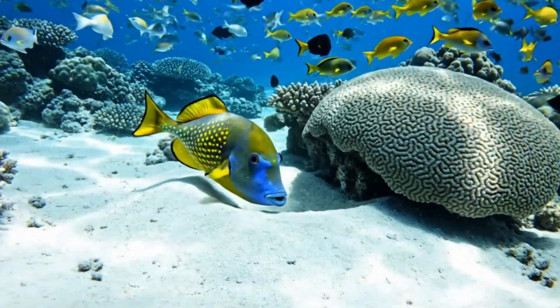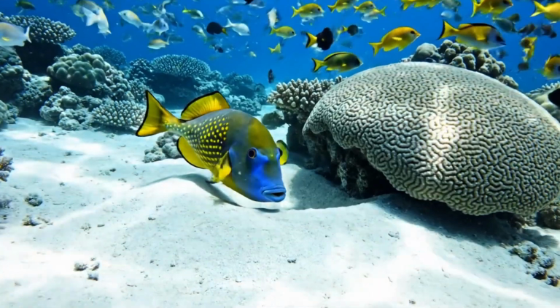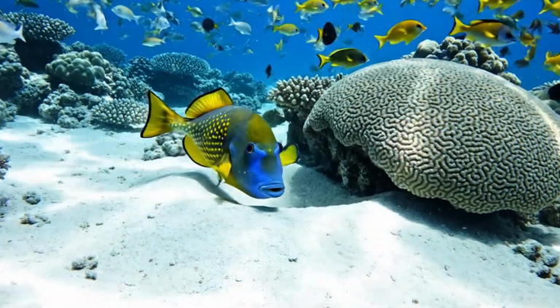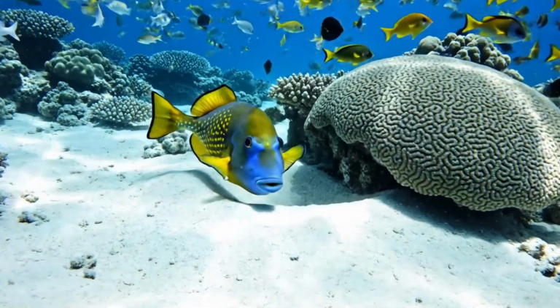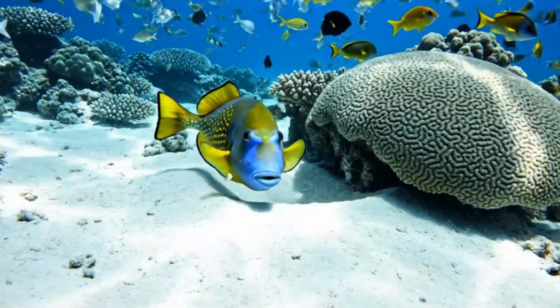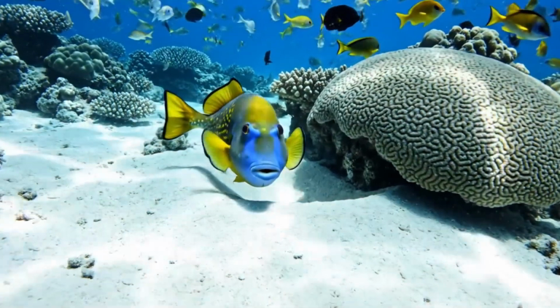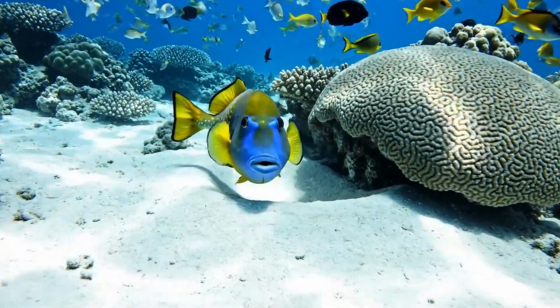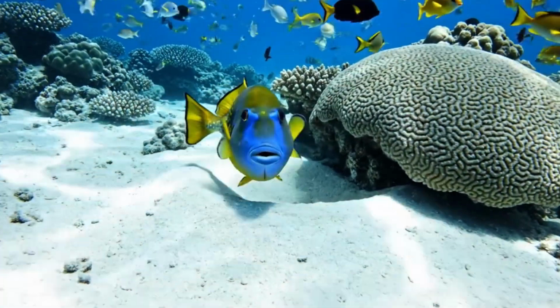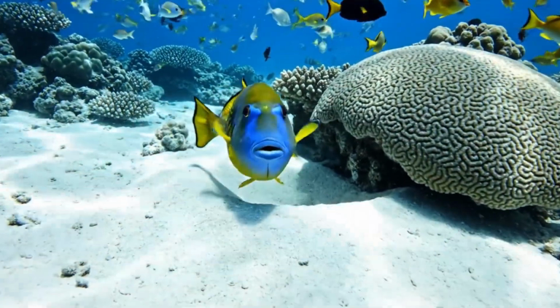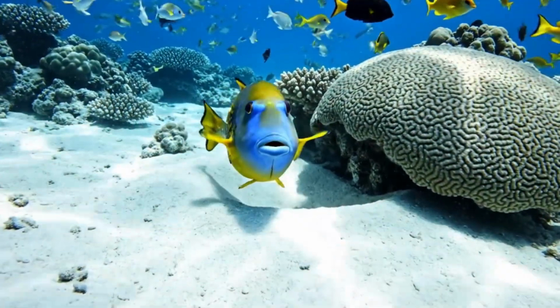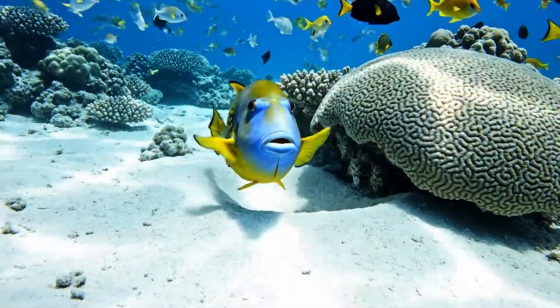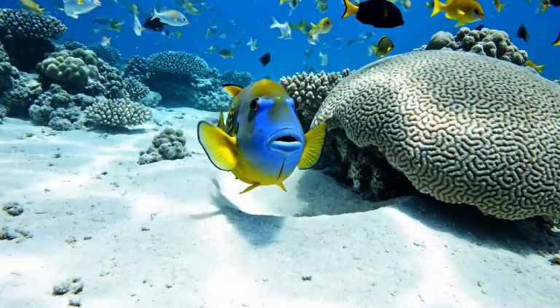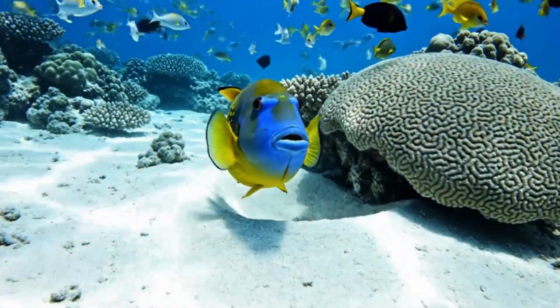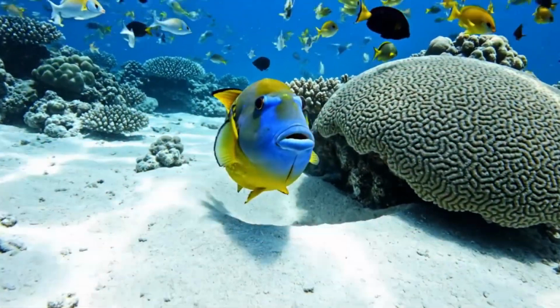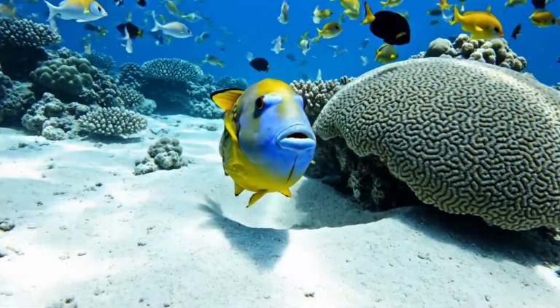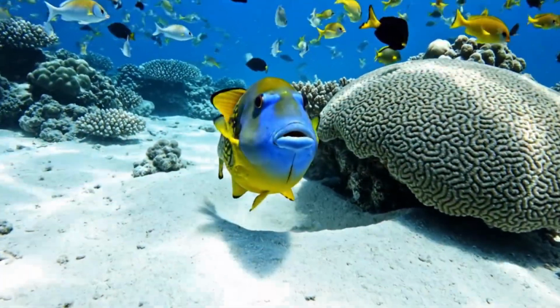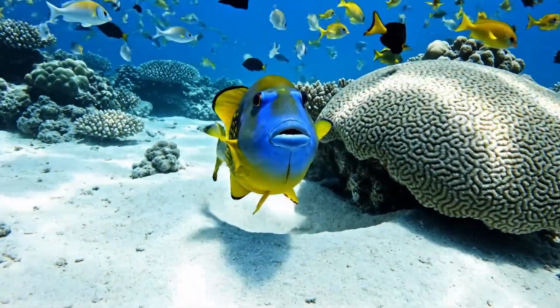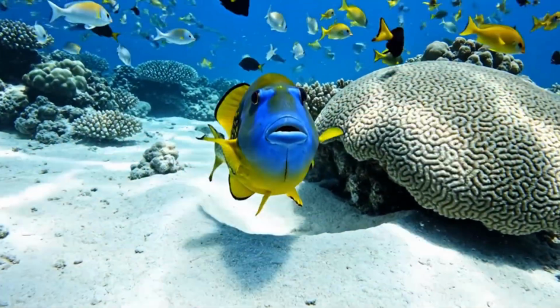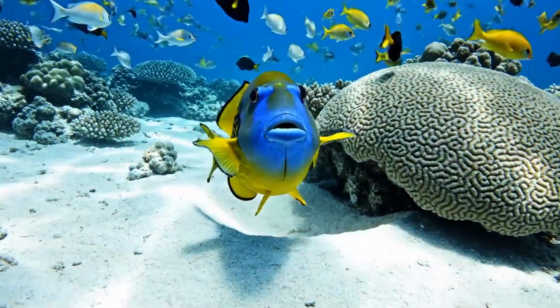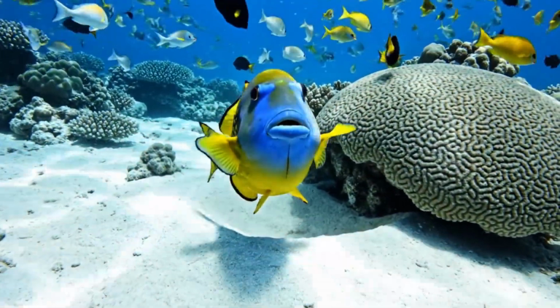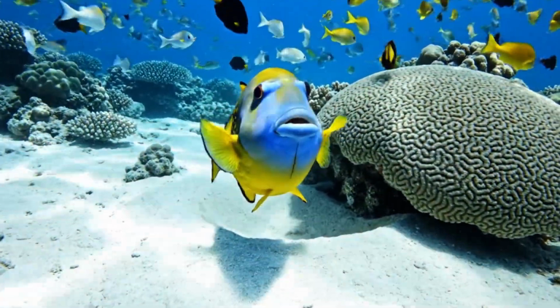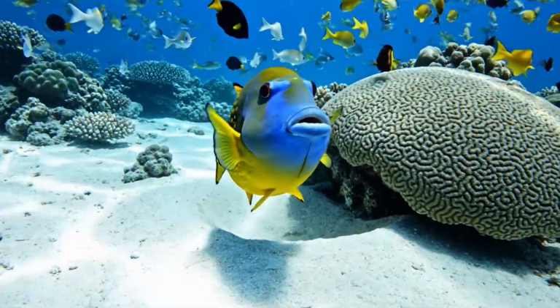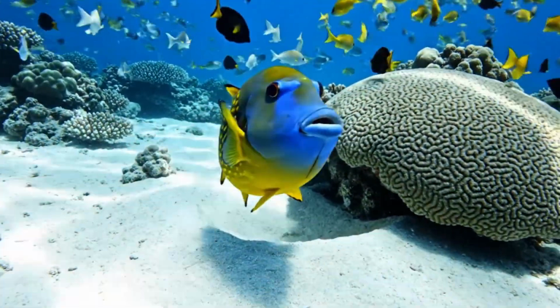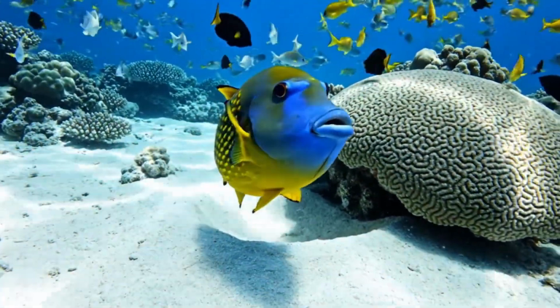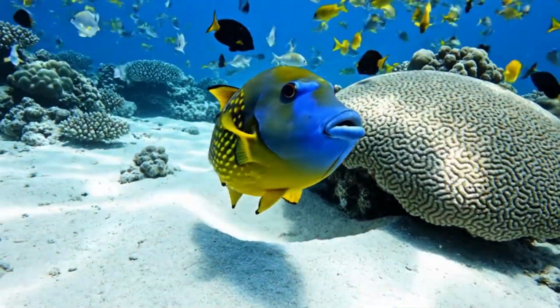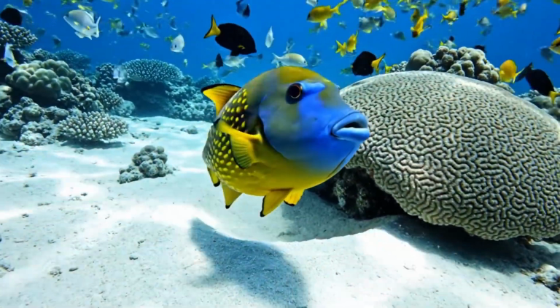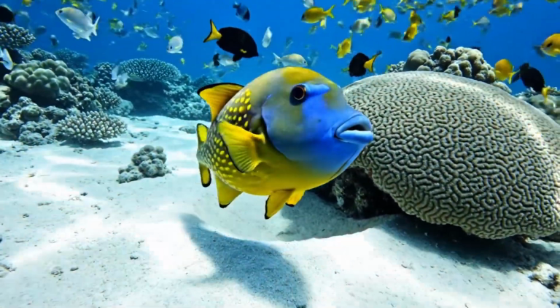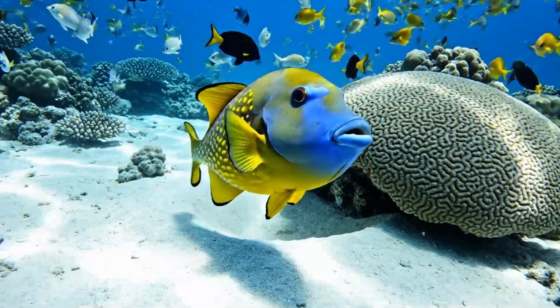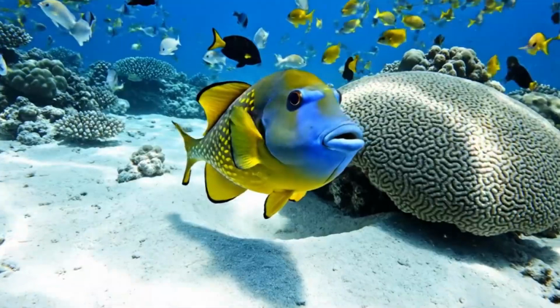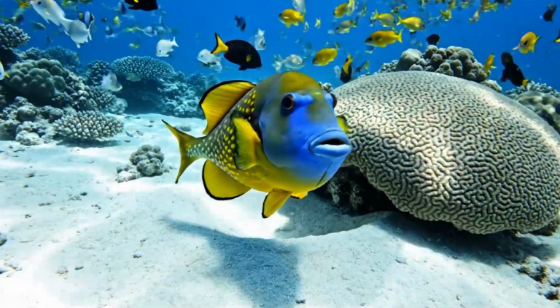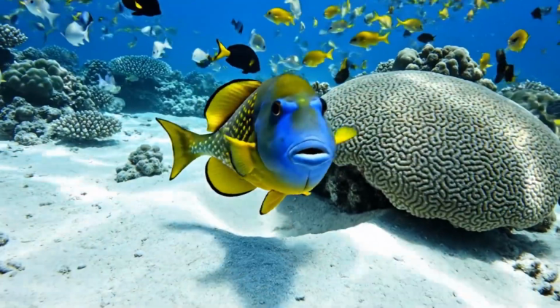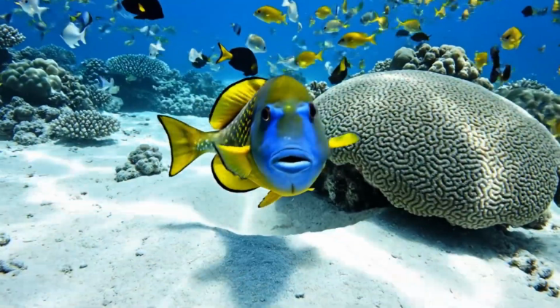The triggerfish guards its eggs bravely in coral reefs of the Pacific Ocean.